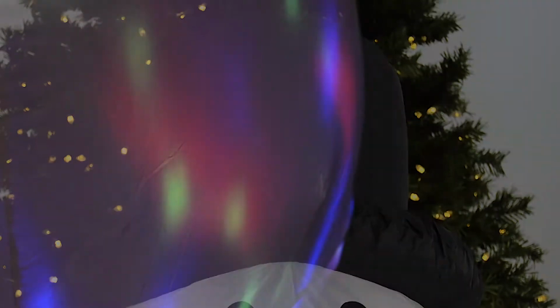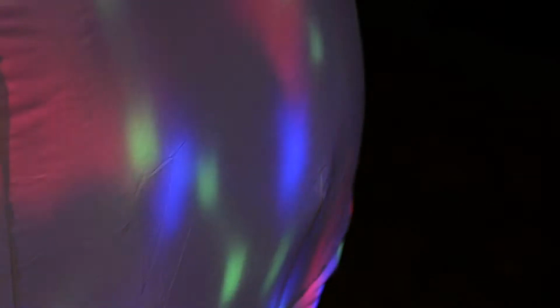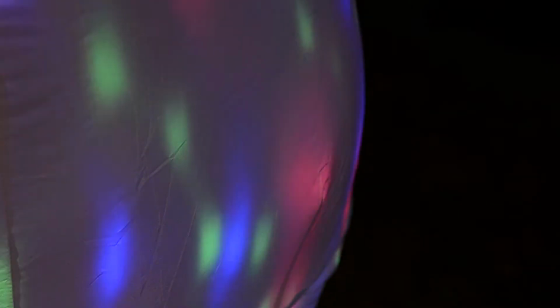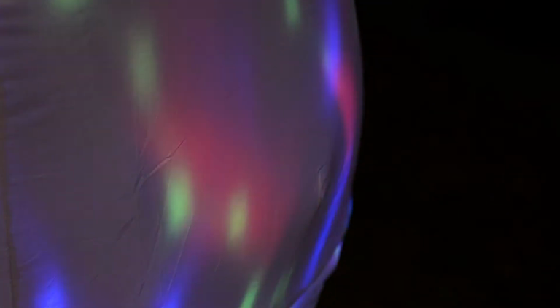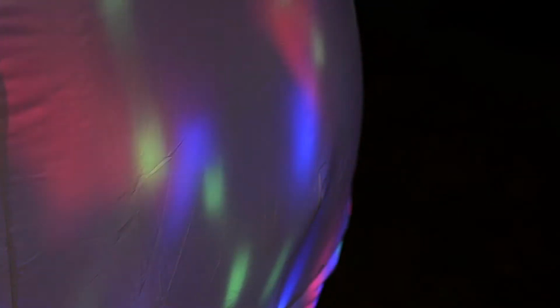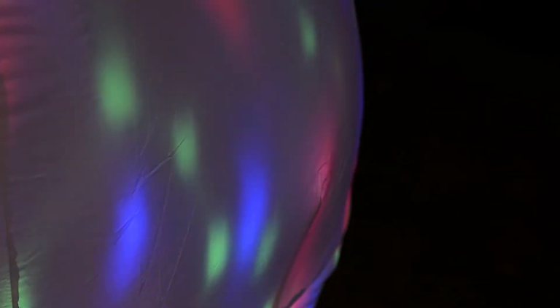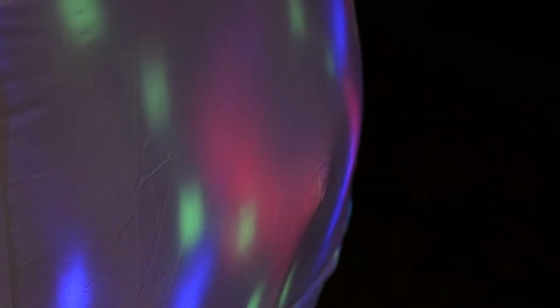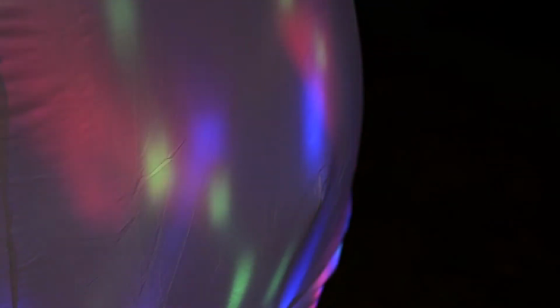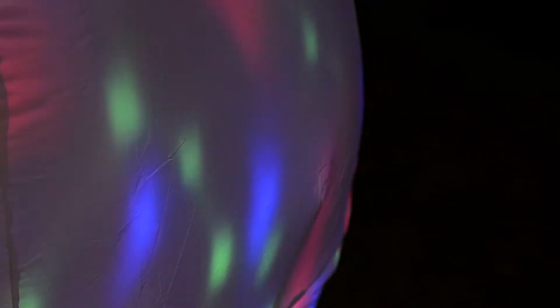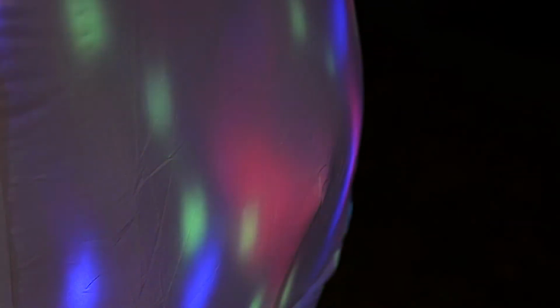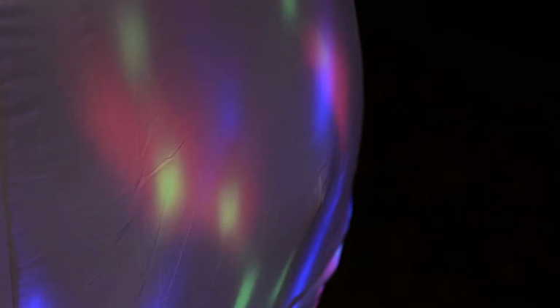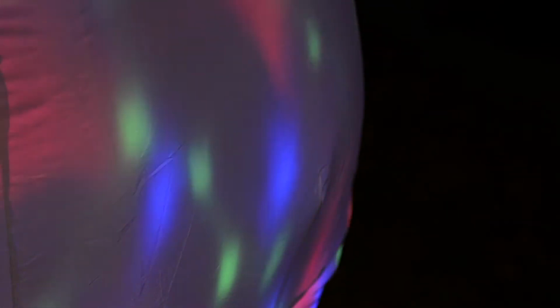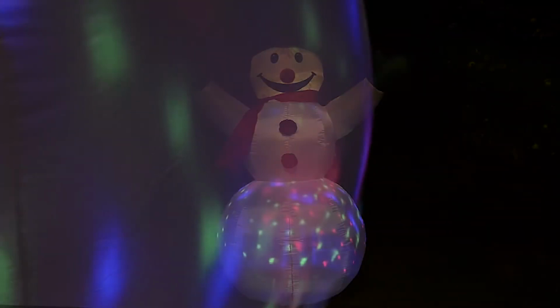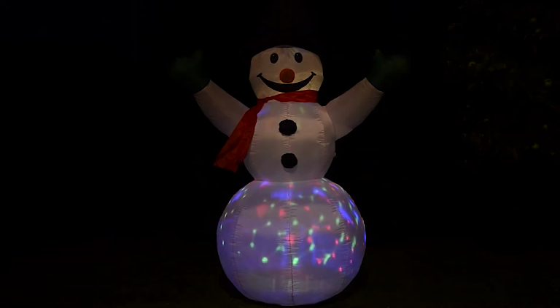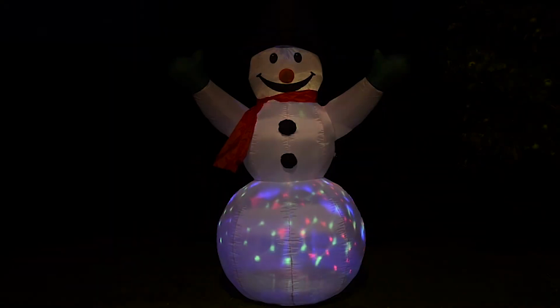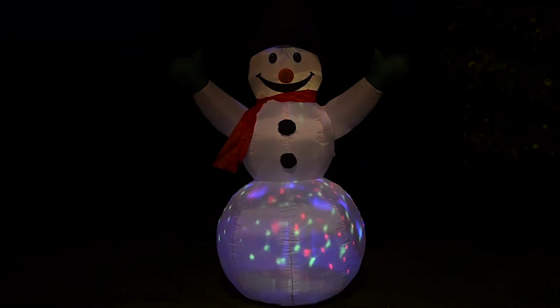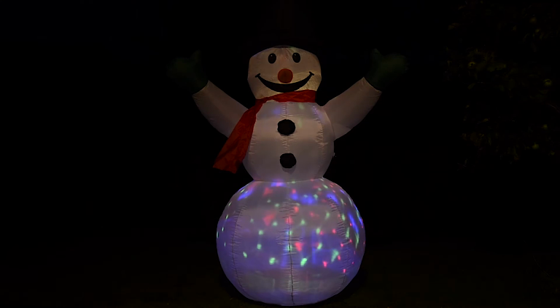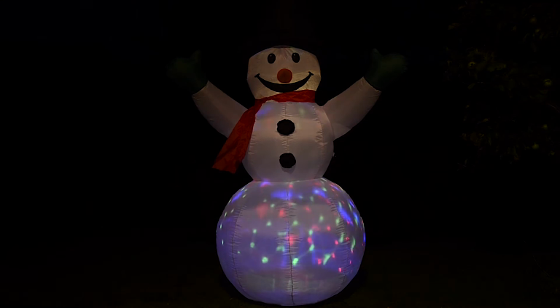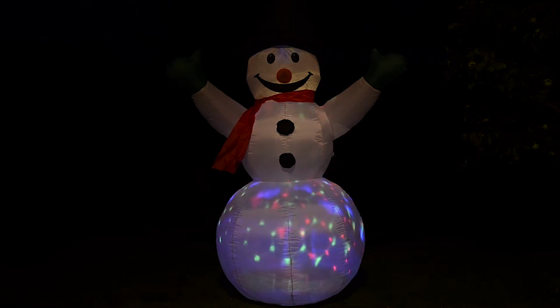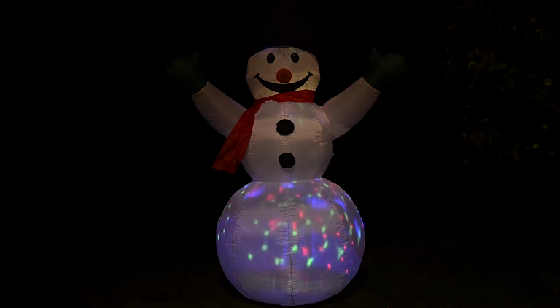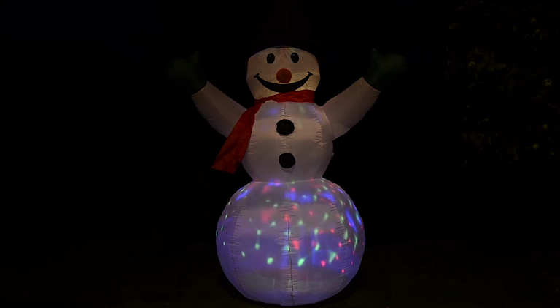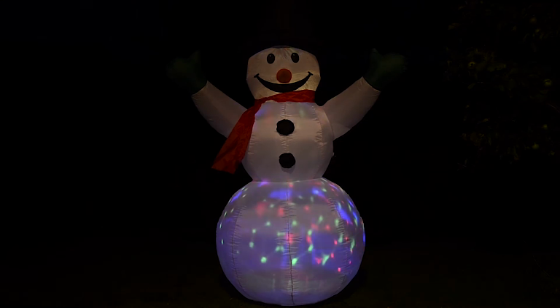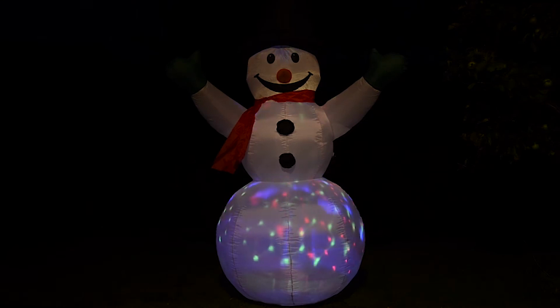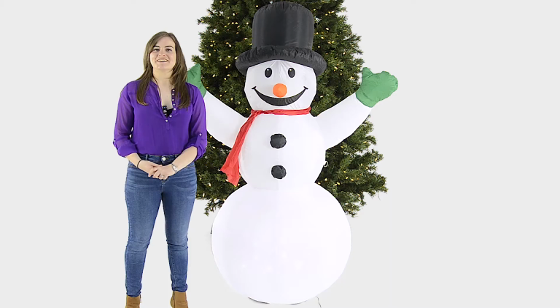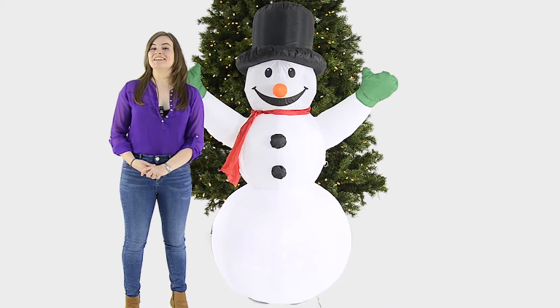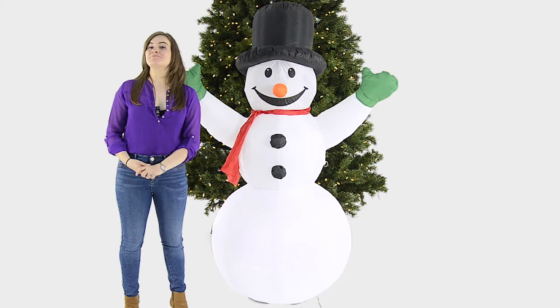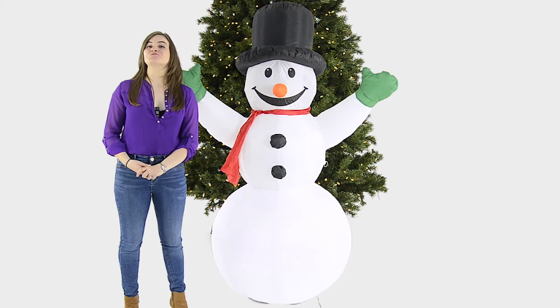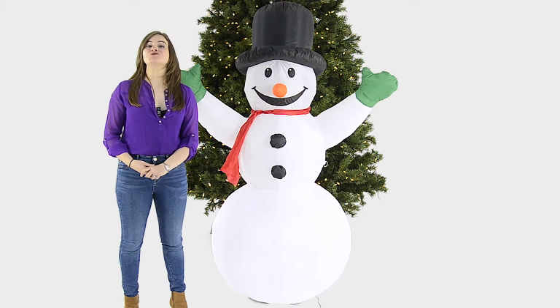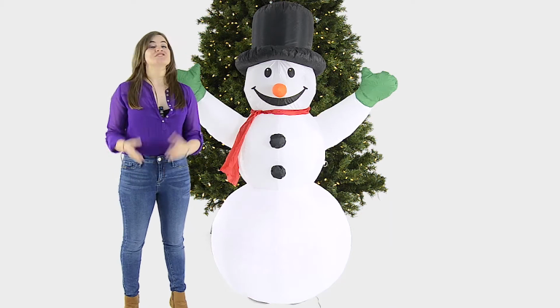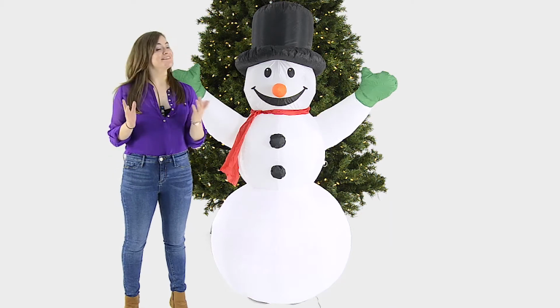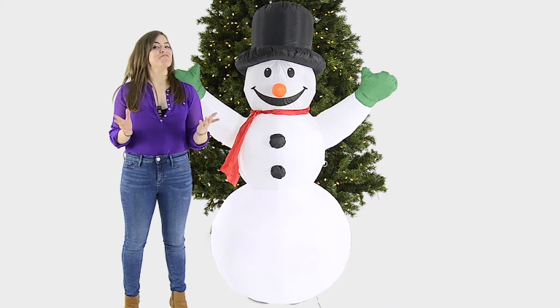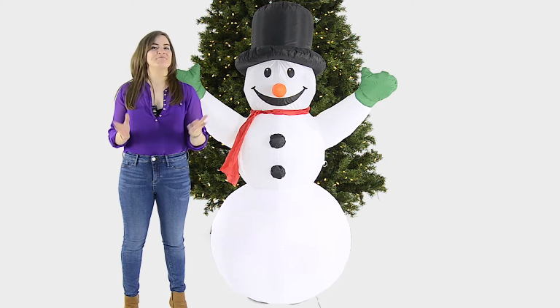It features multi-coloured disco lights and a soft glow LED bulb to illuminate your display at night. The neighbours will just love him.